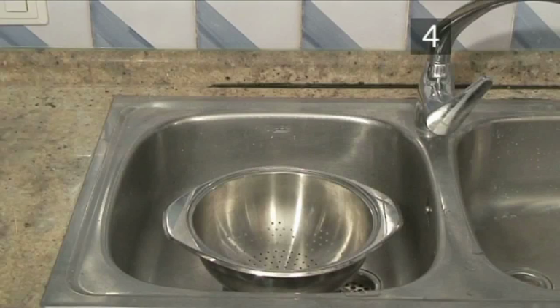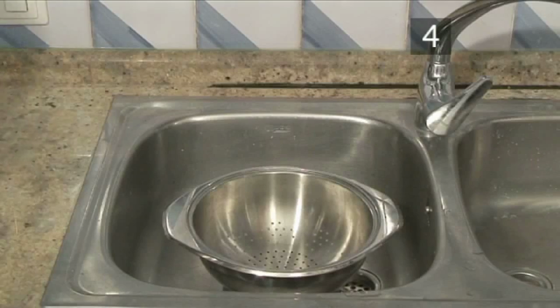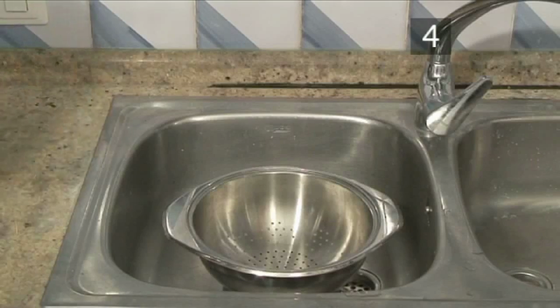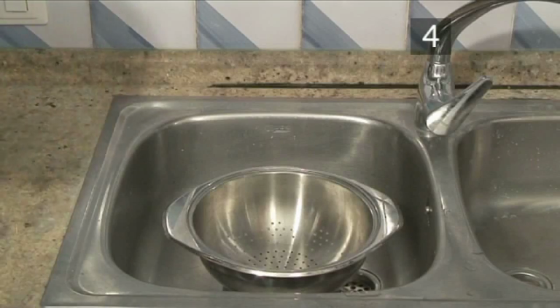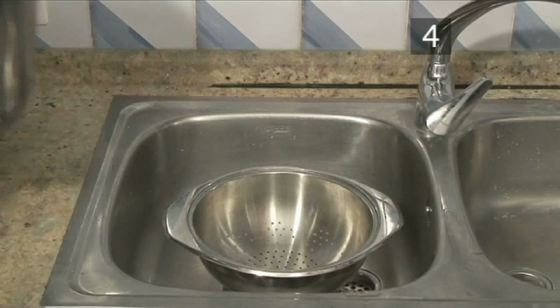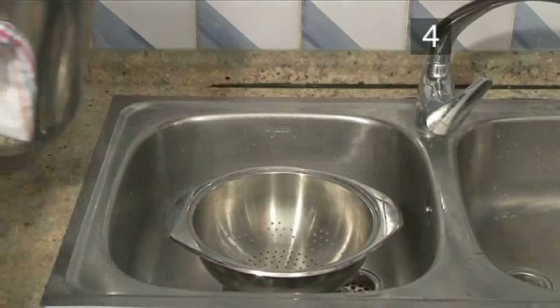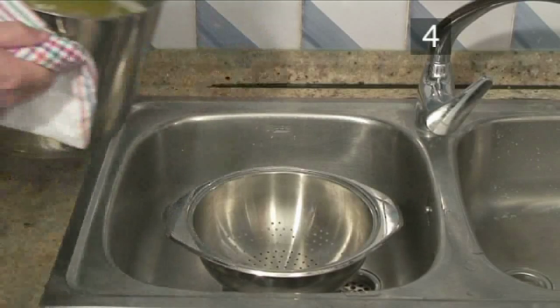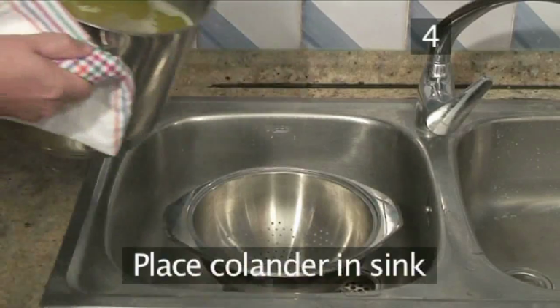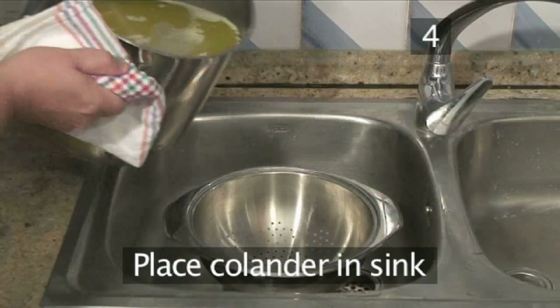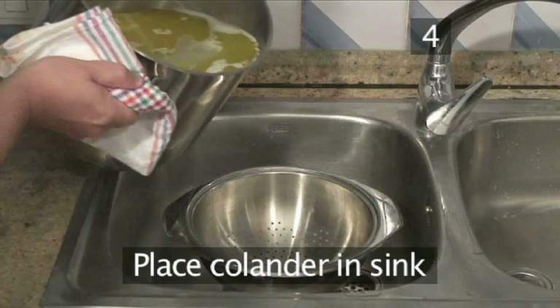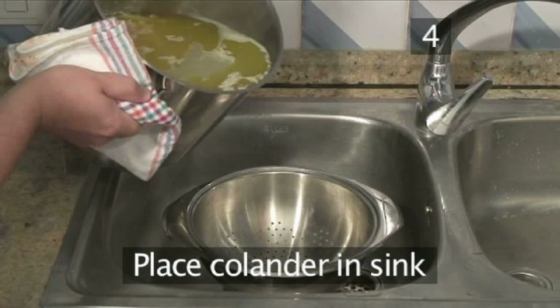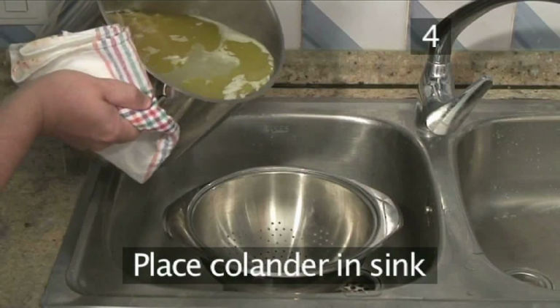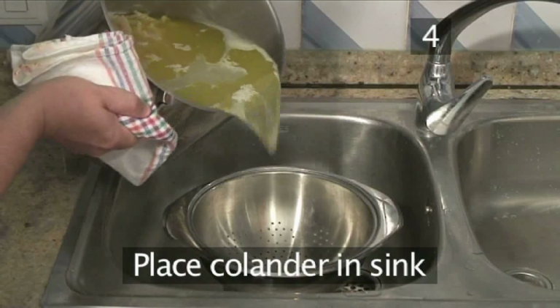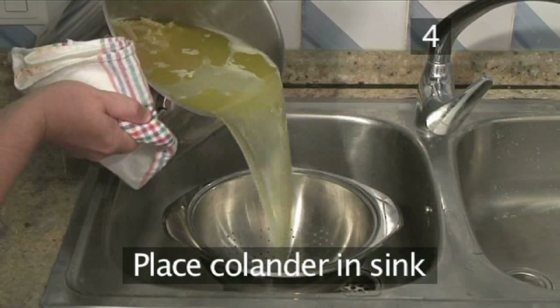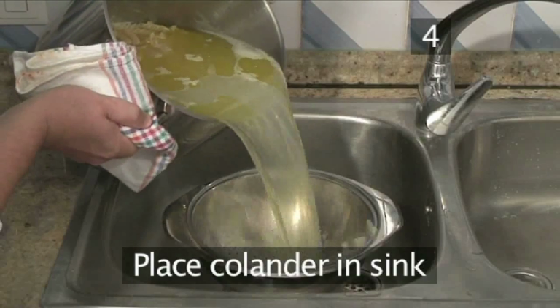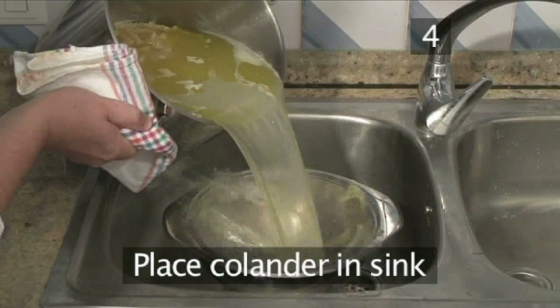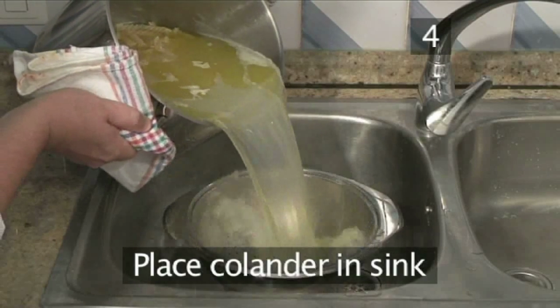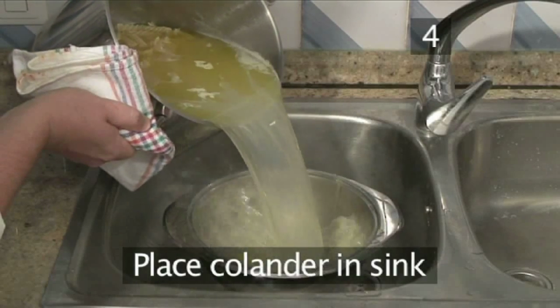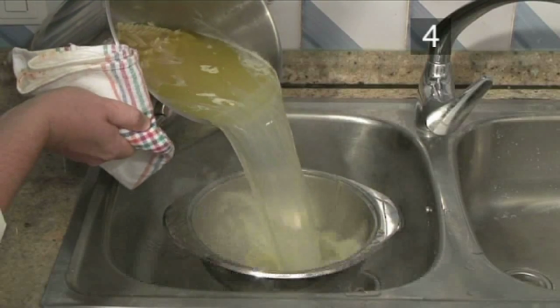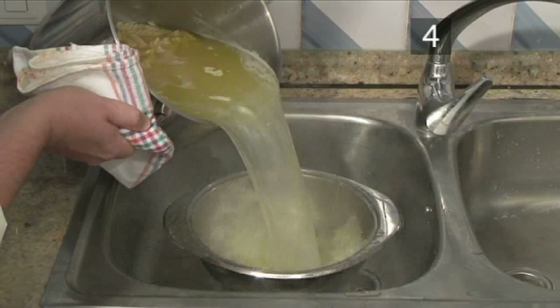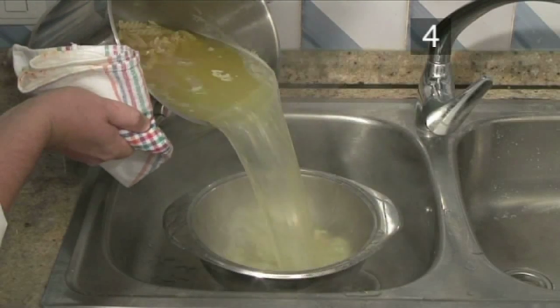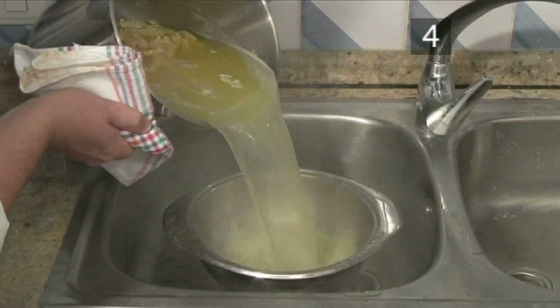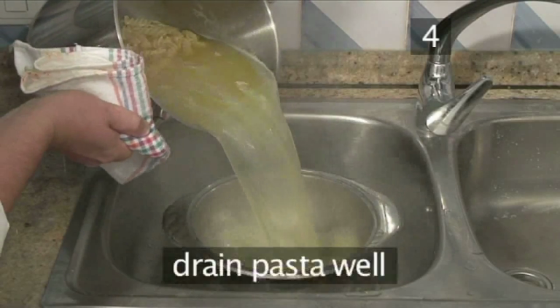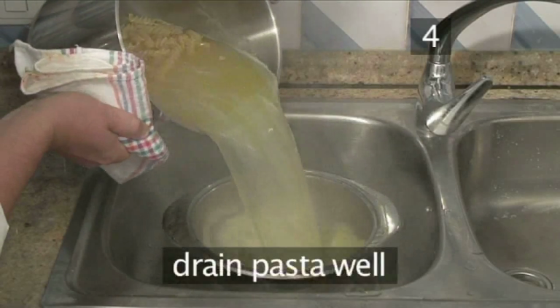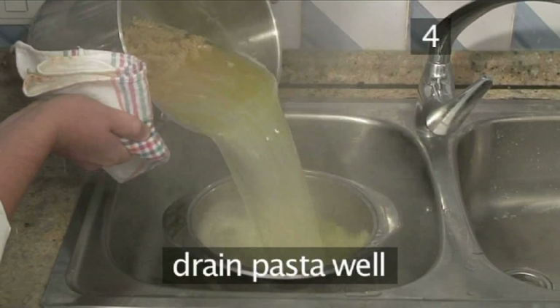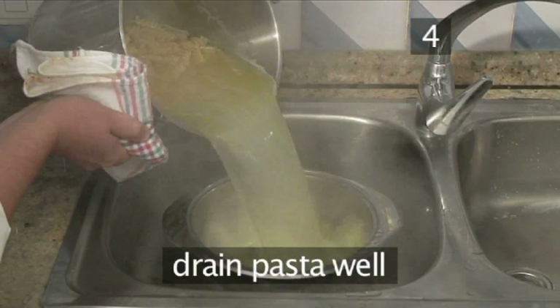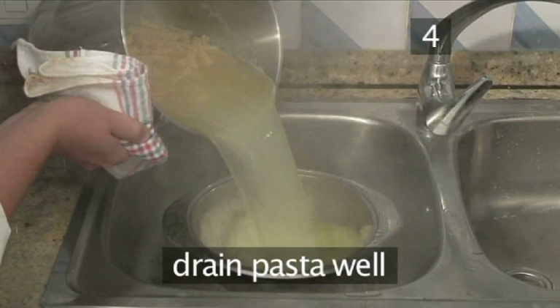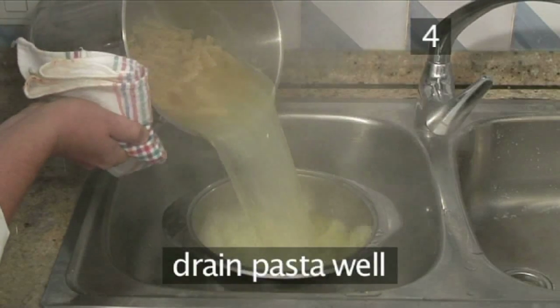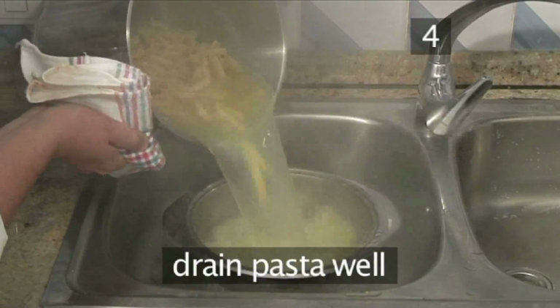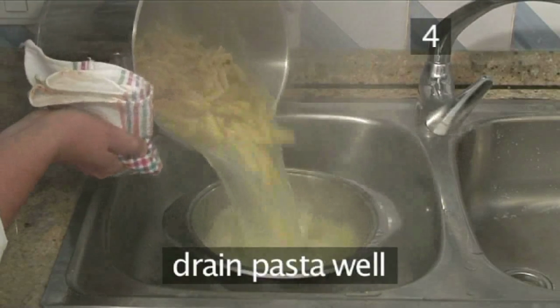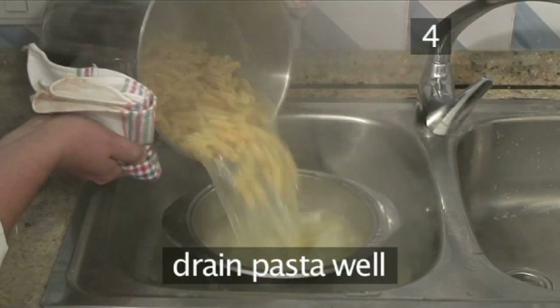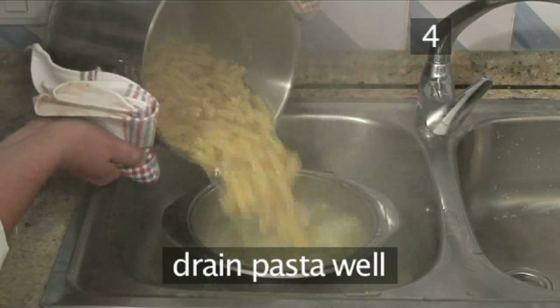Step 4: Place the colander in the sink and then drain the pasta well.